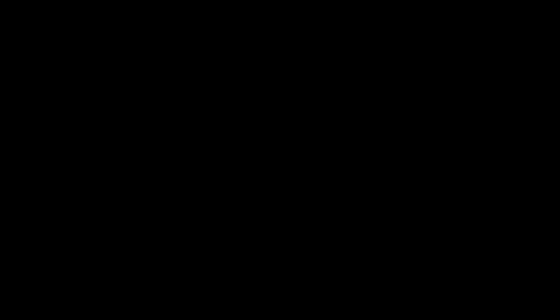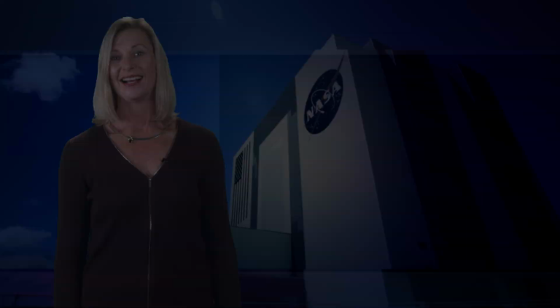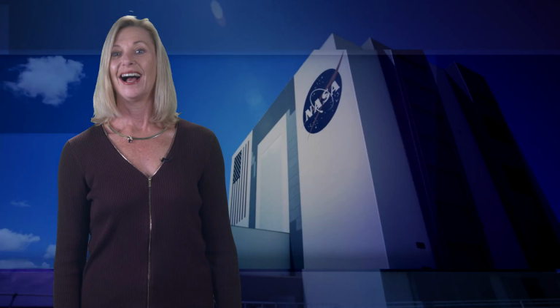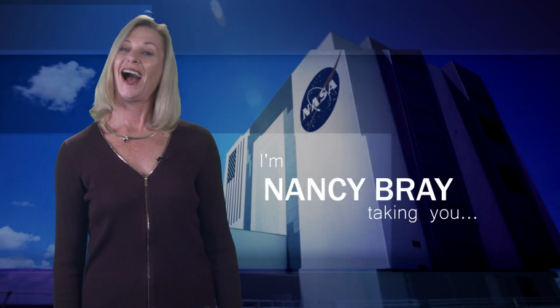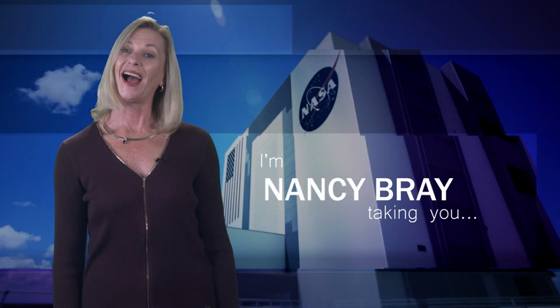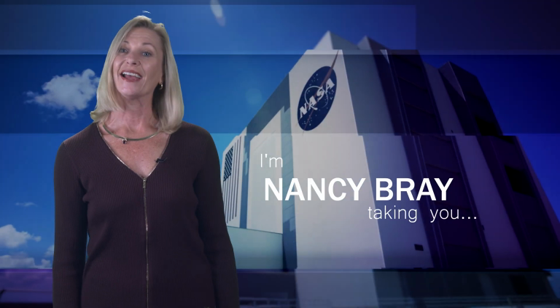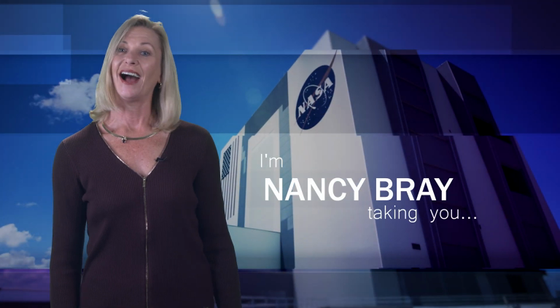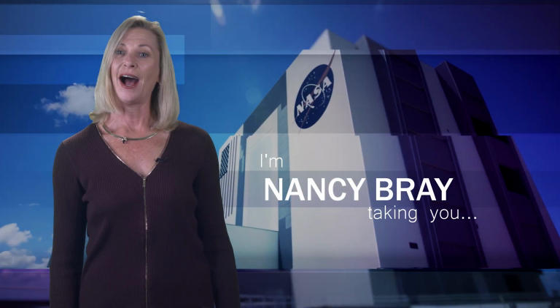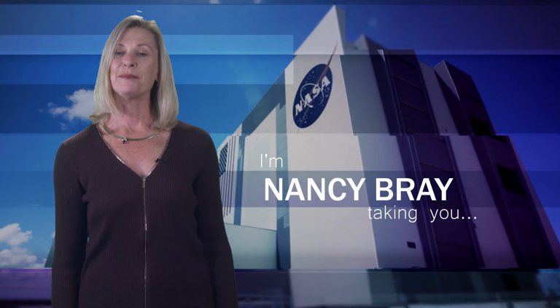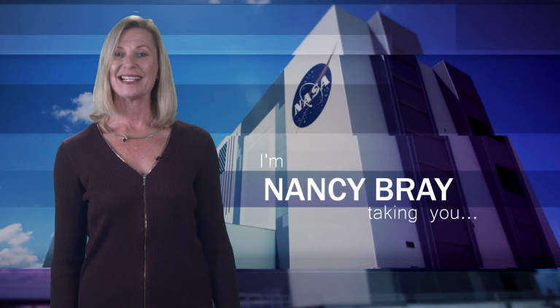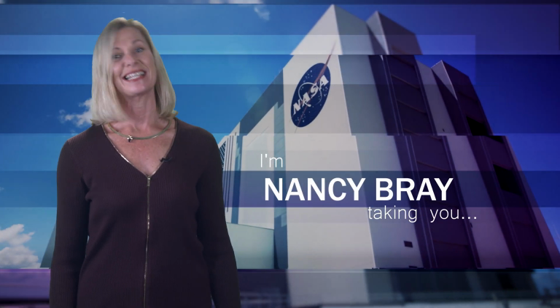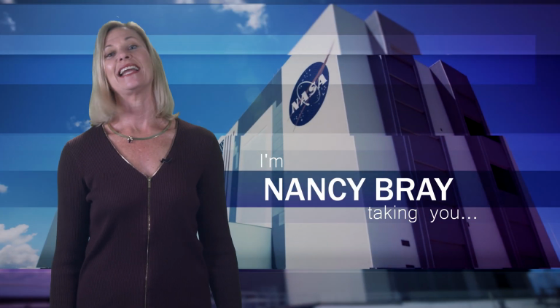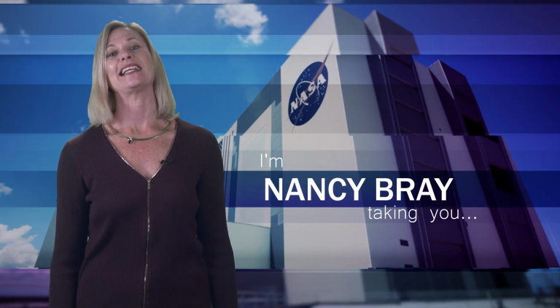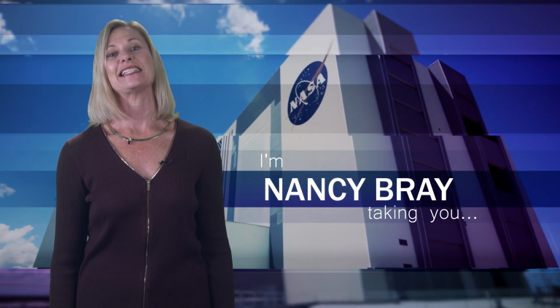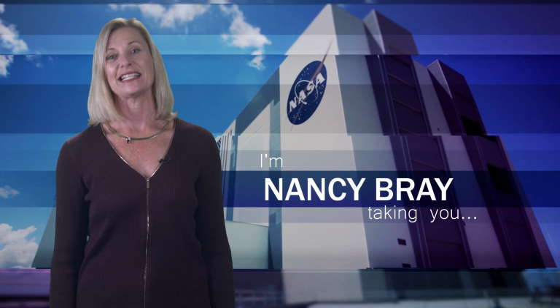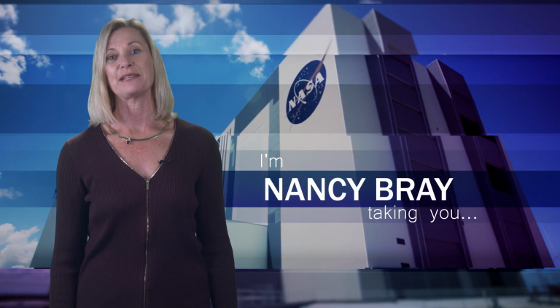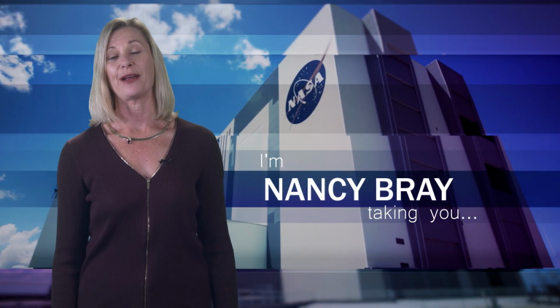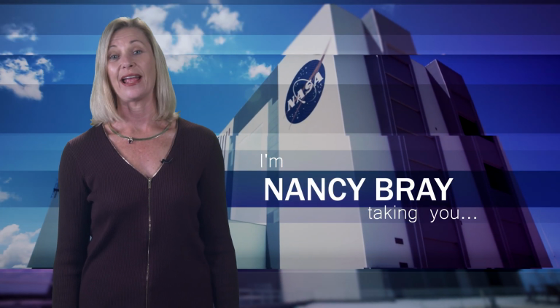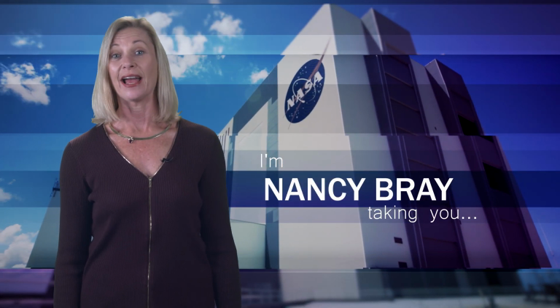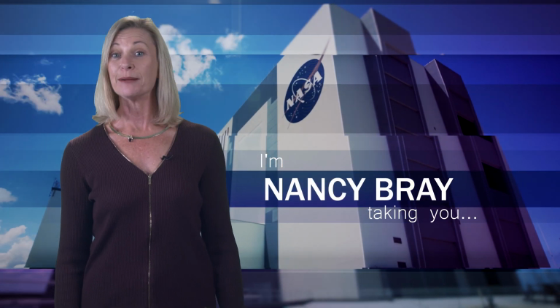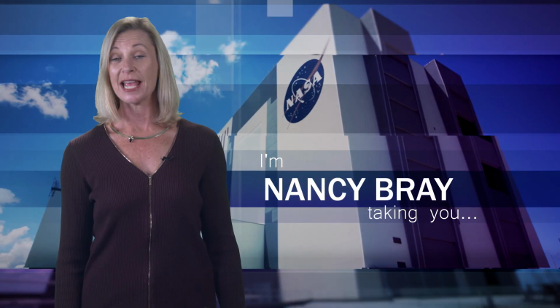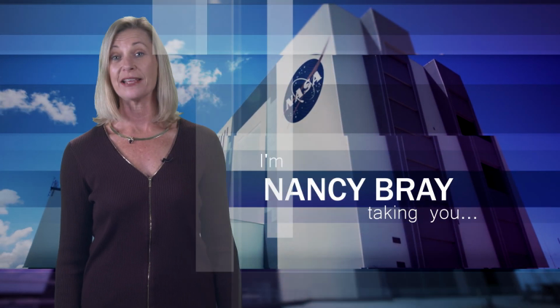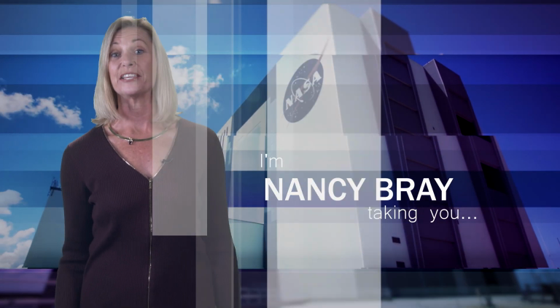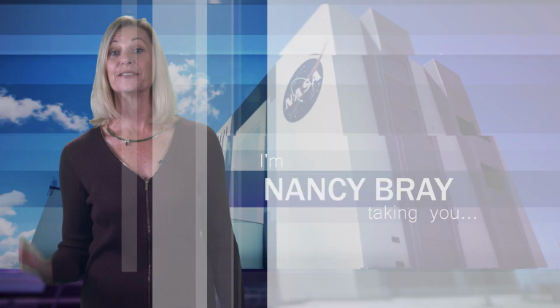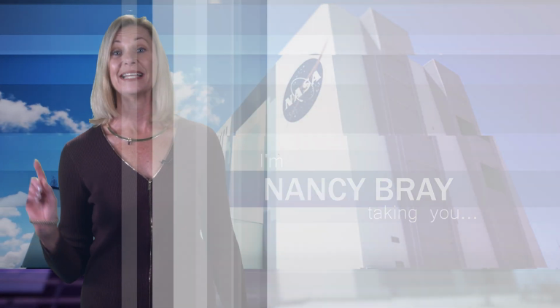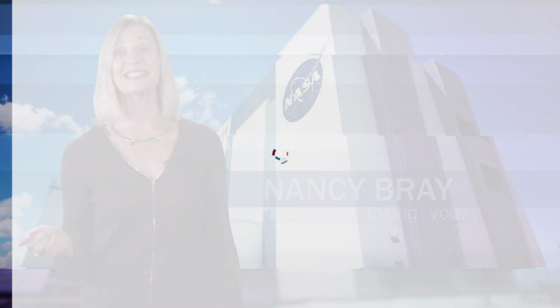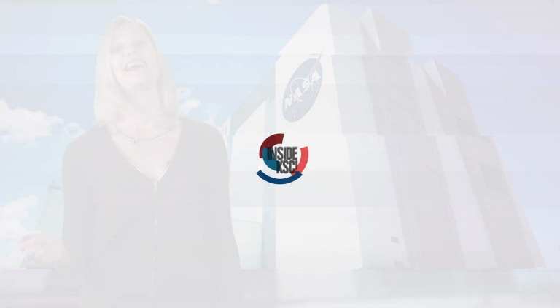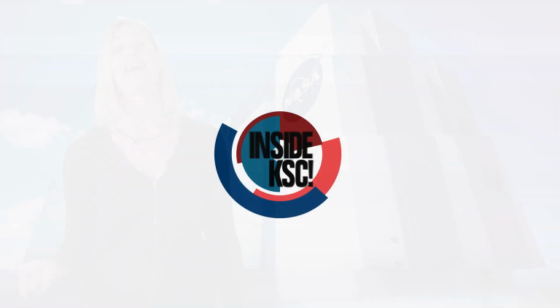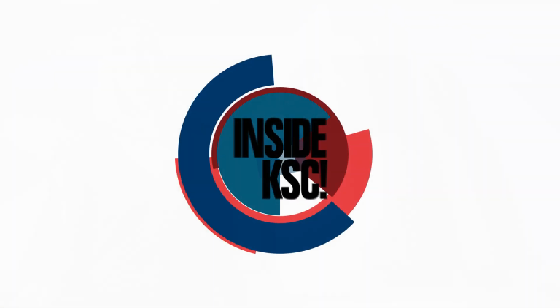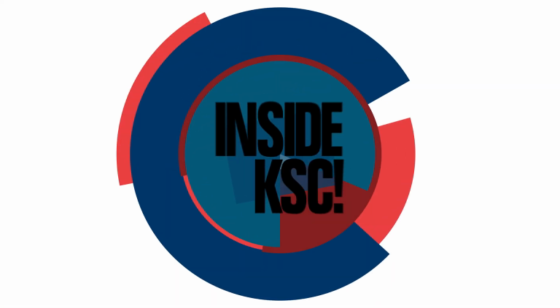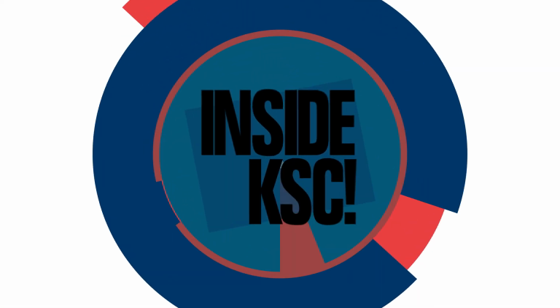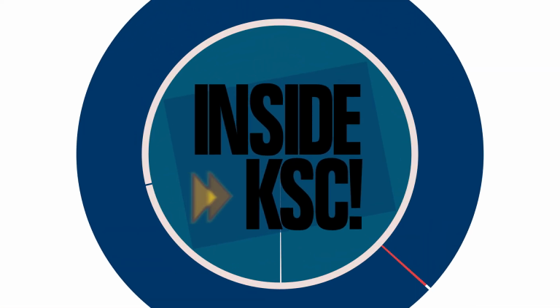Hi, I'm NASA Kennedy's Nancy Bray, and I'm taking you Inside KSC.